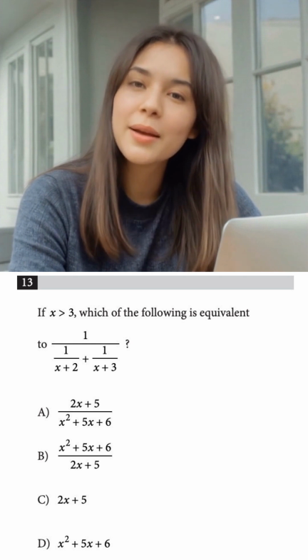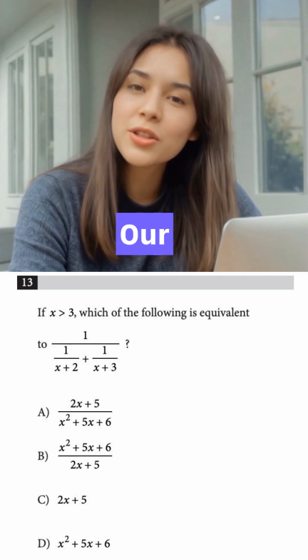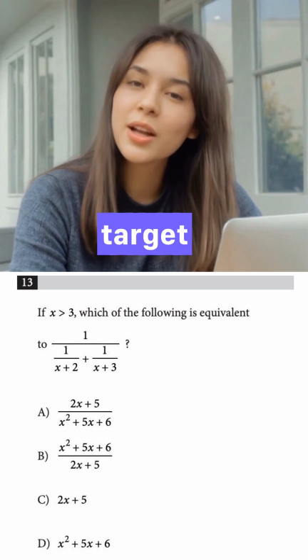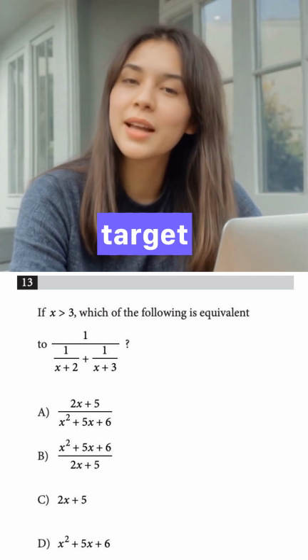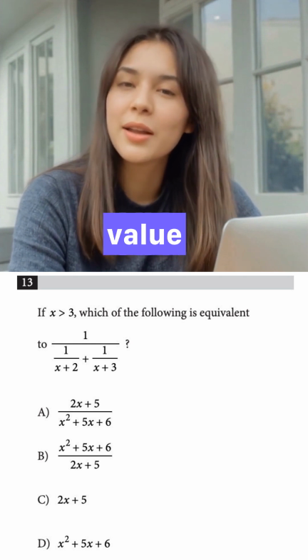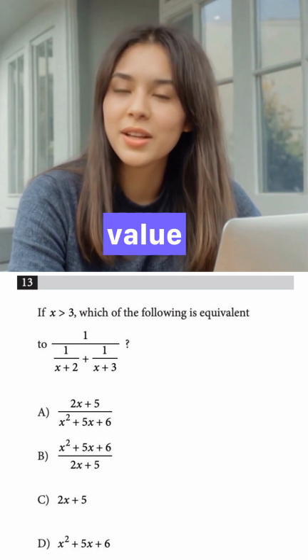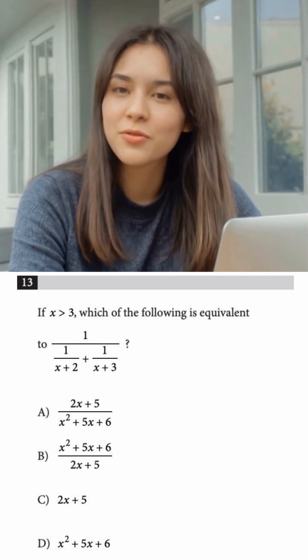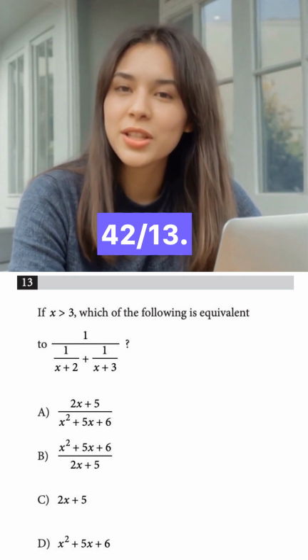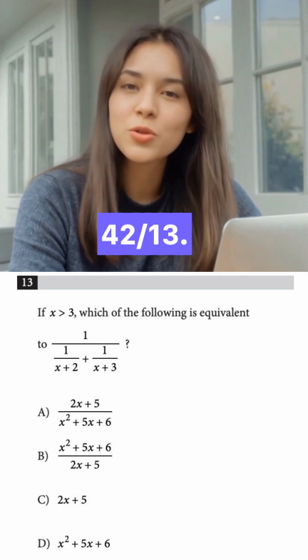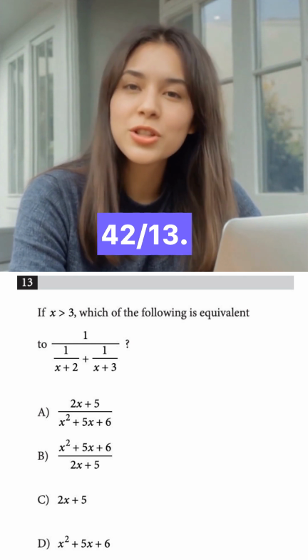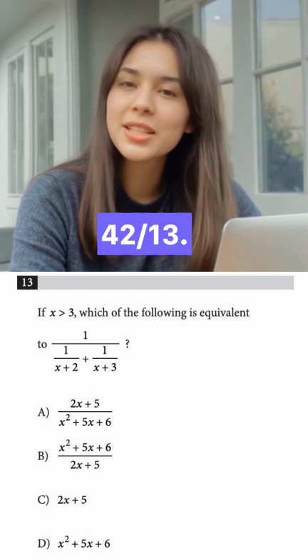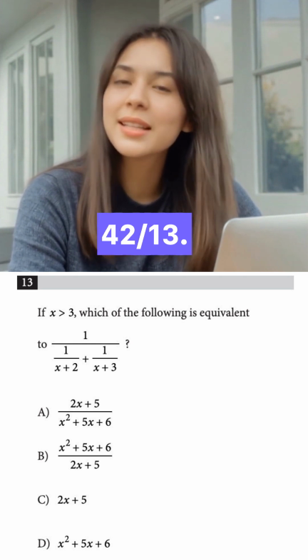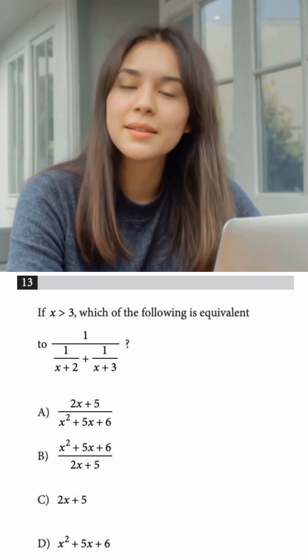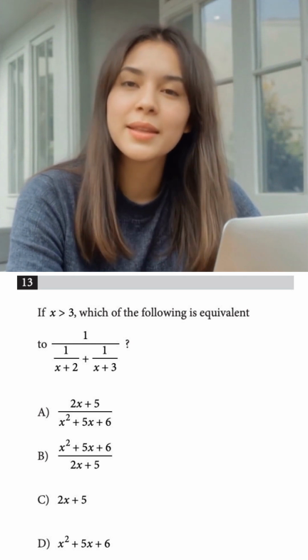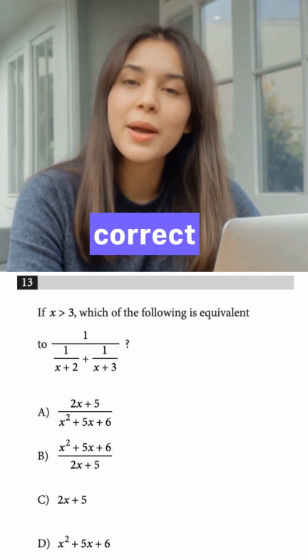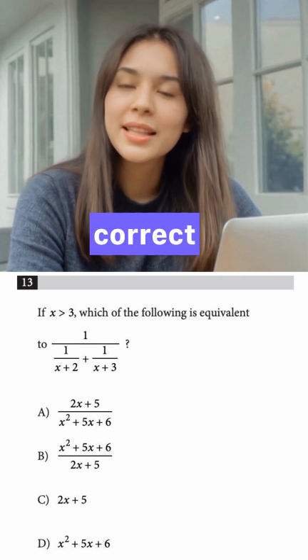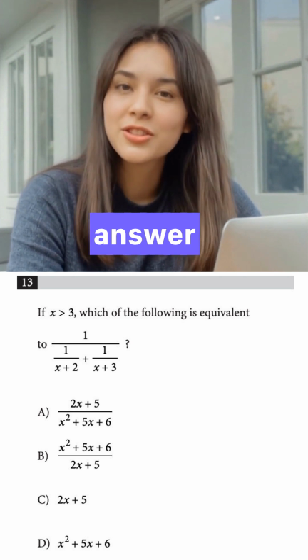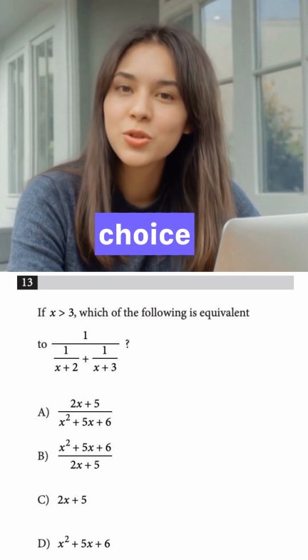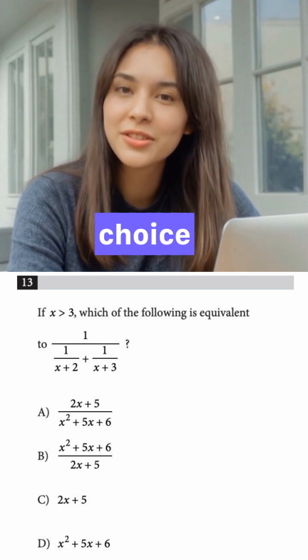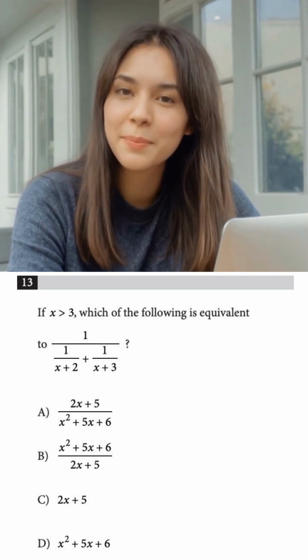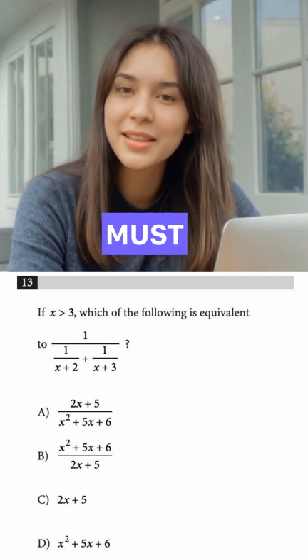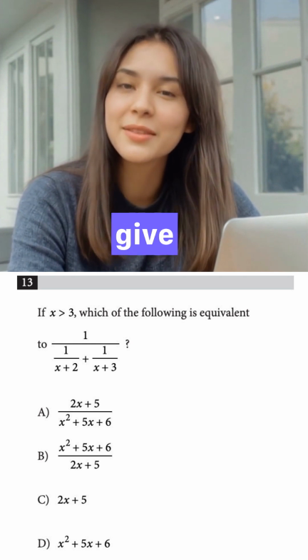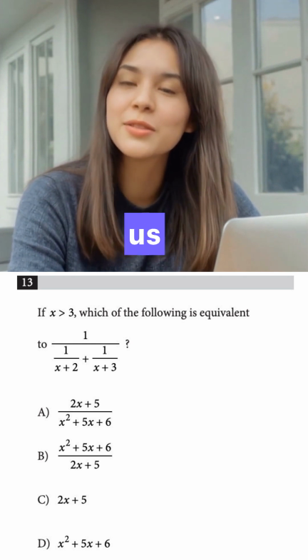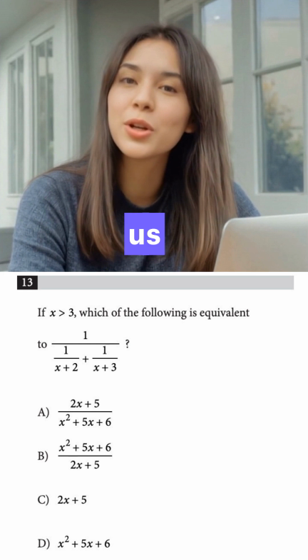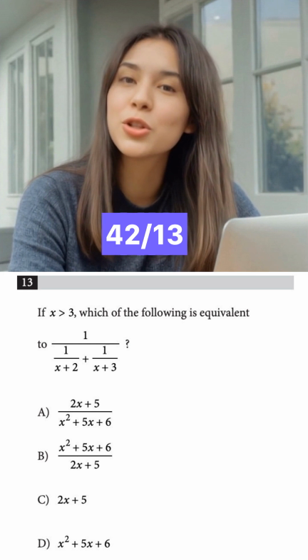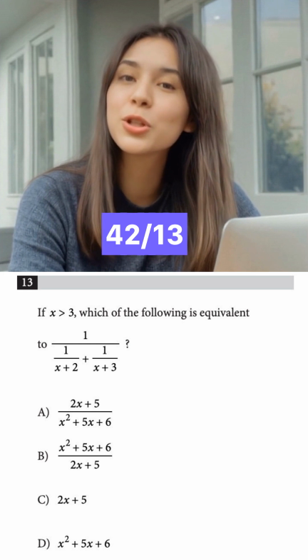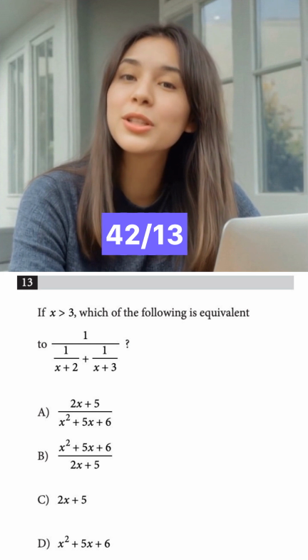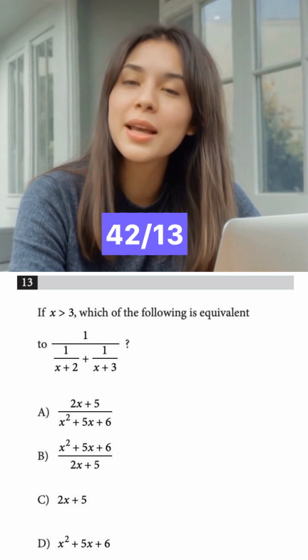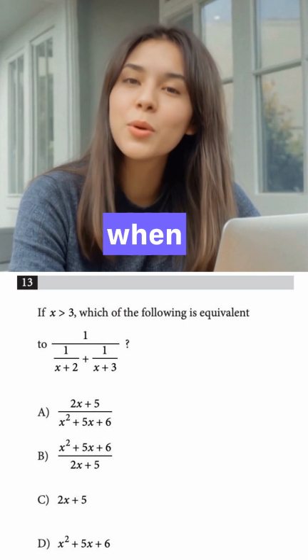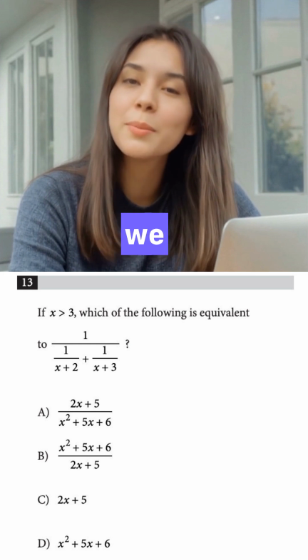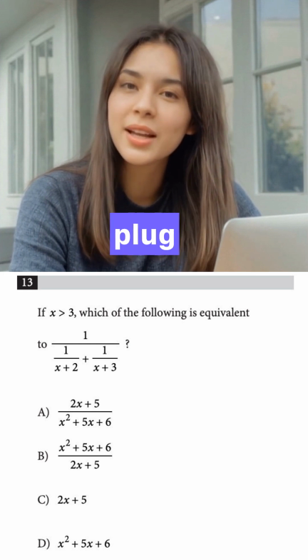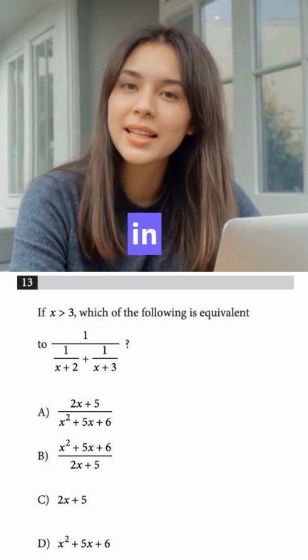So the whole expression is just 1 divided by 13/42. When you divide by a fraction, you flip it — so our target value is 42/13. The correct answer choice must give us 42/13 when we plug in x=4.